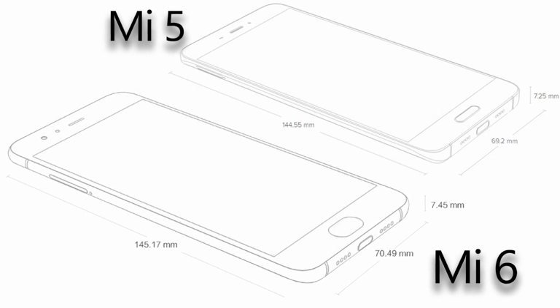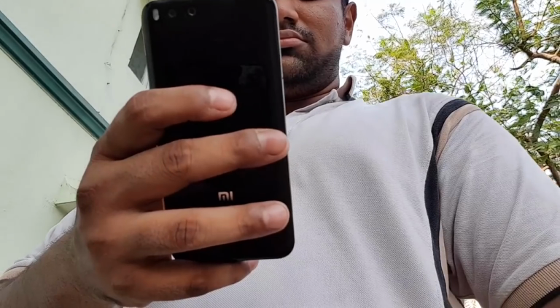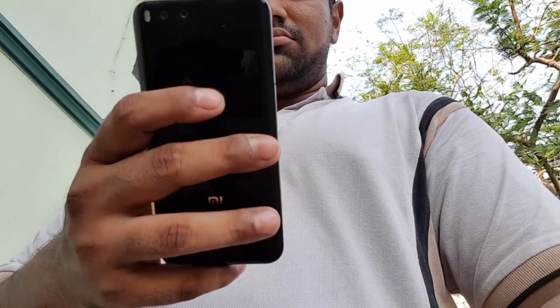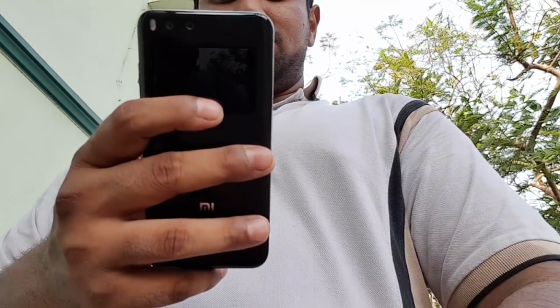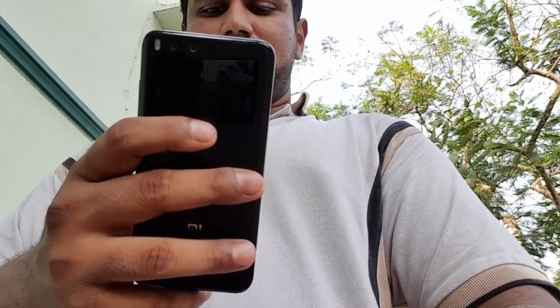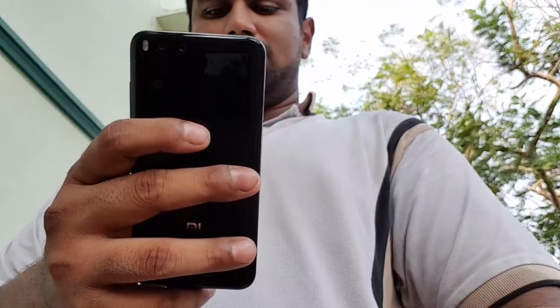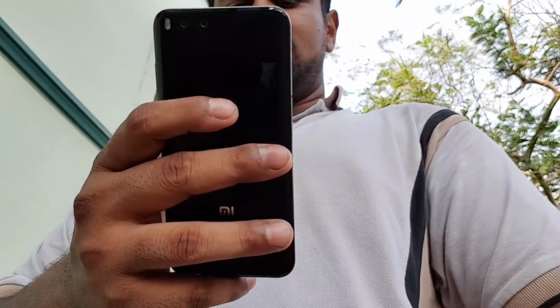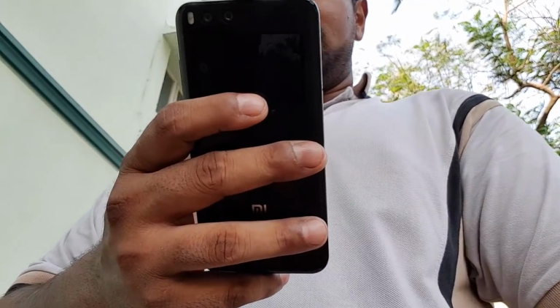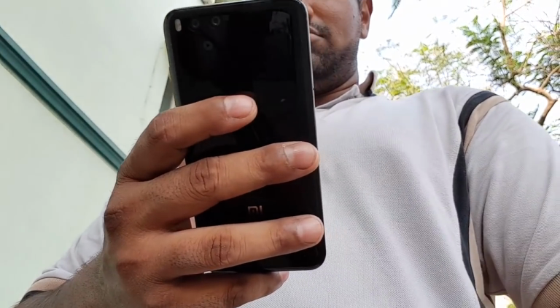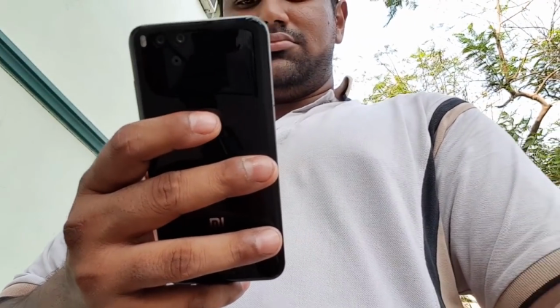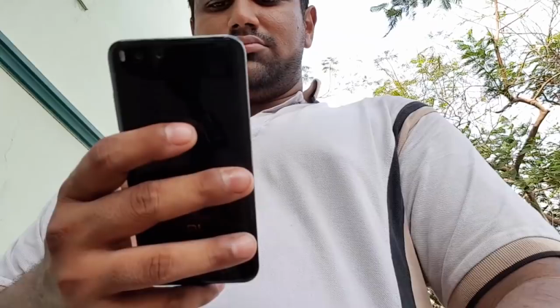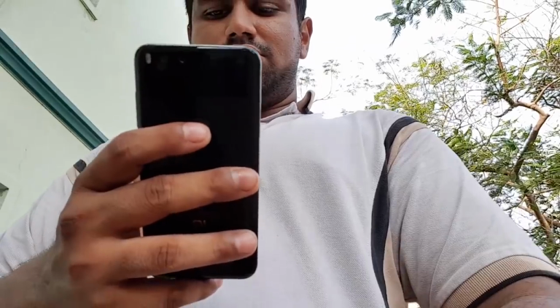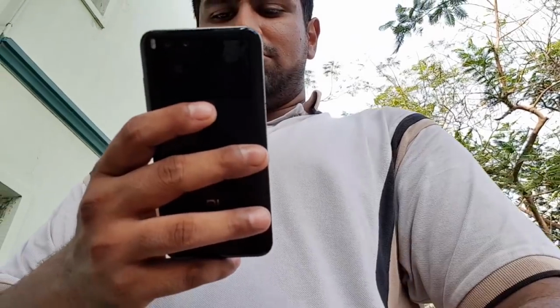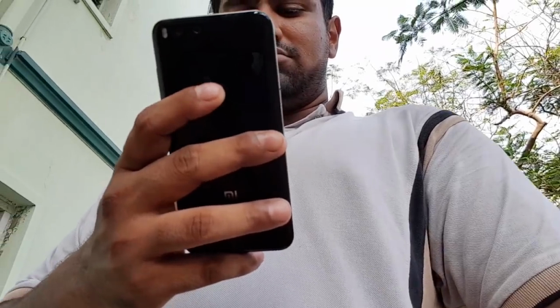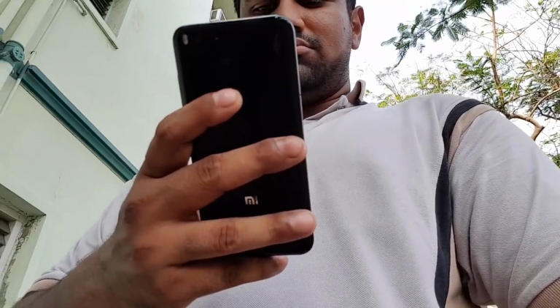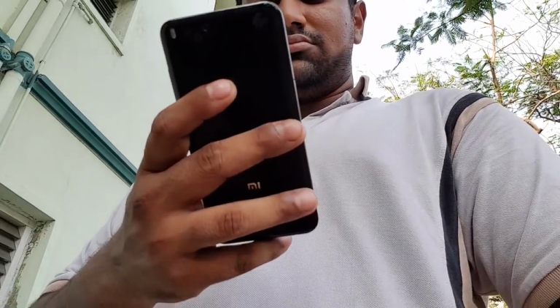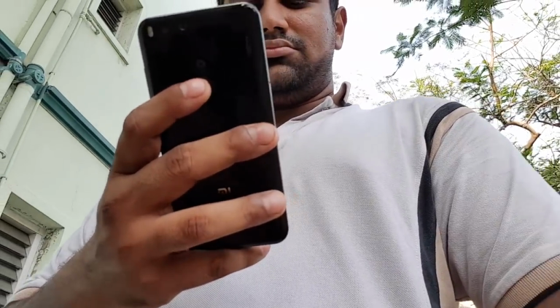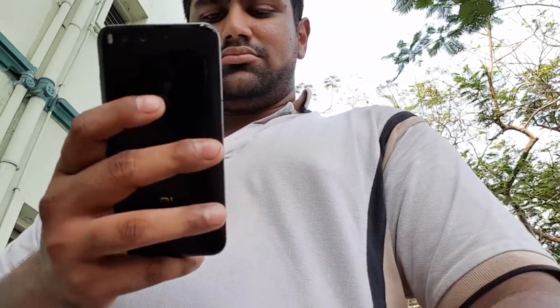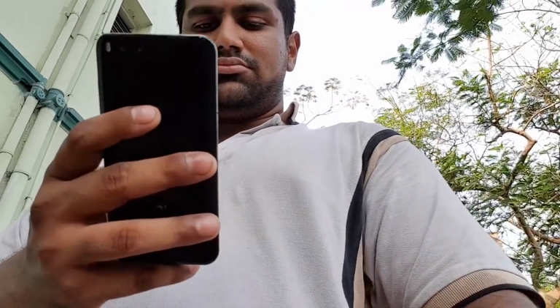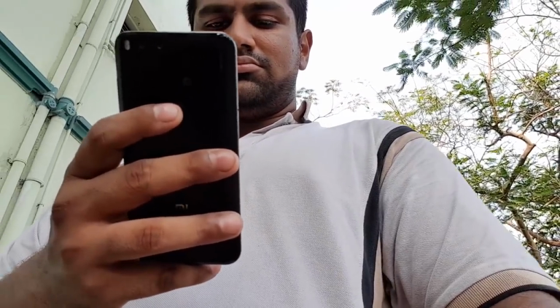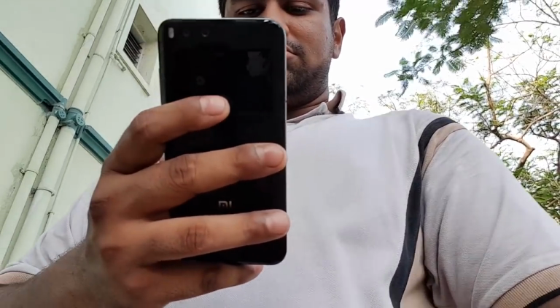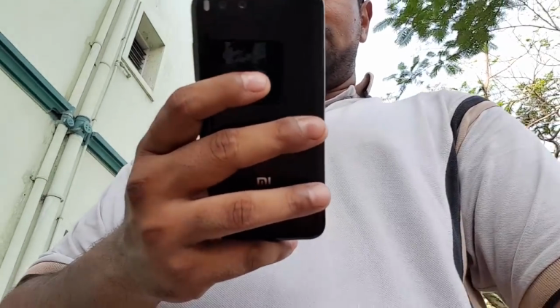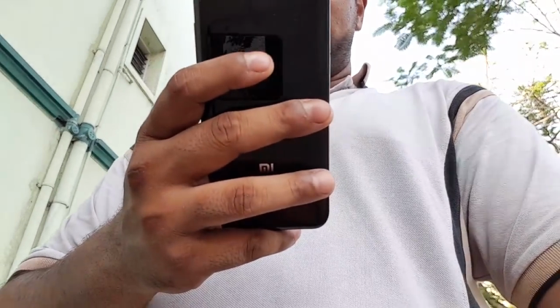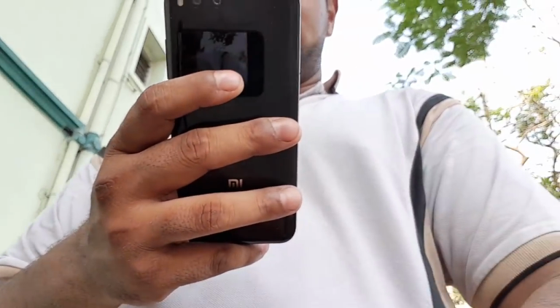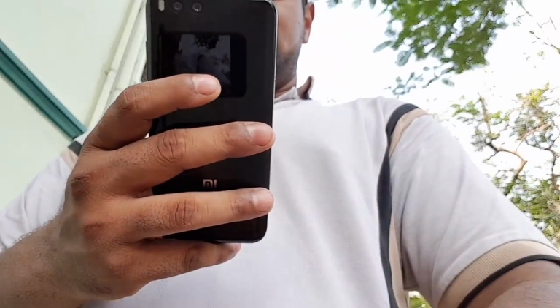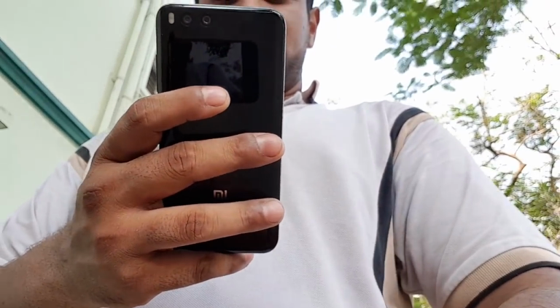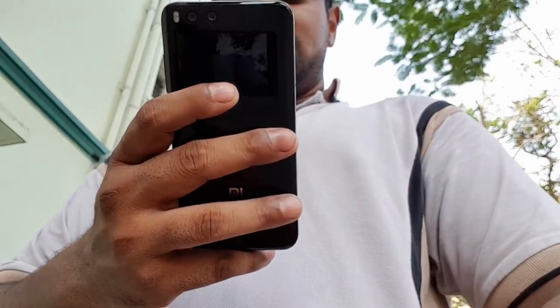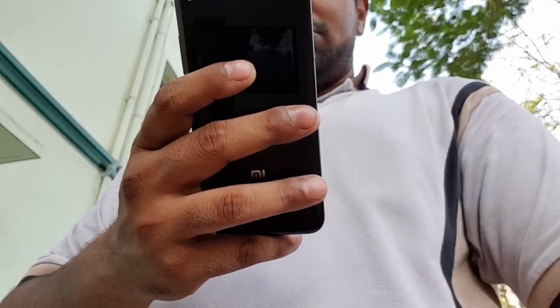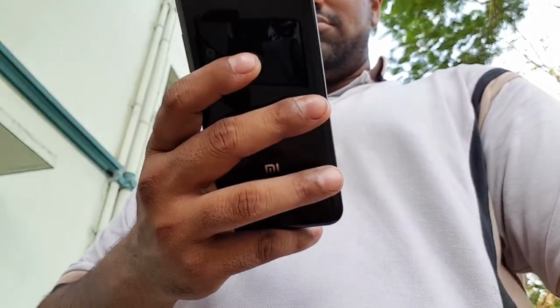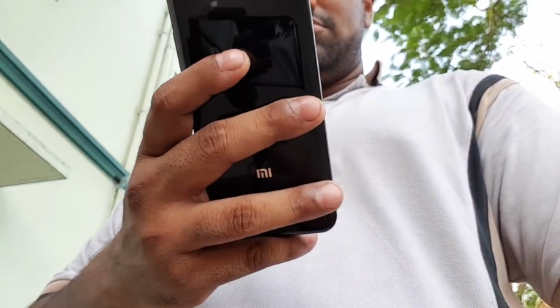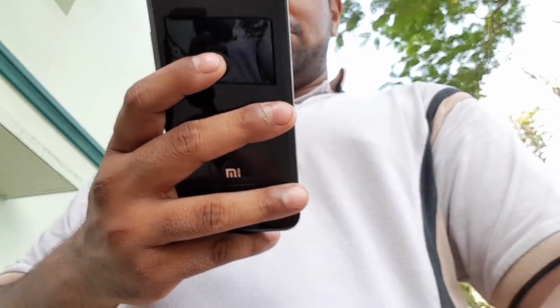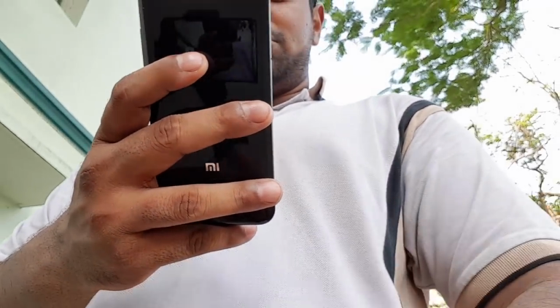In general, smartphones now come with 5.5, 5.8, even 6.2-inch displays. The Mi 6 is more compact than many current smartphones, even though it is smaller than those.